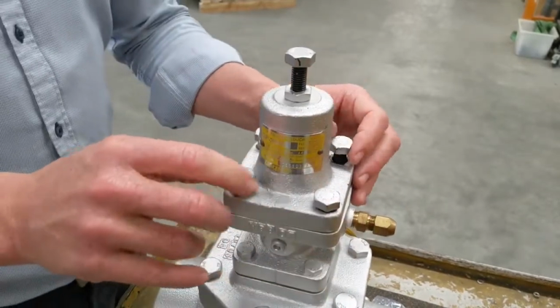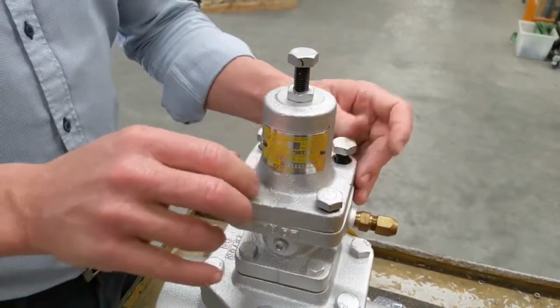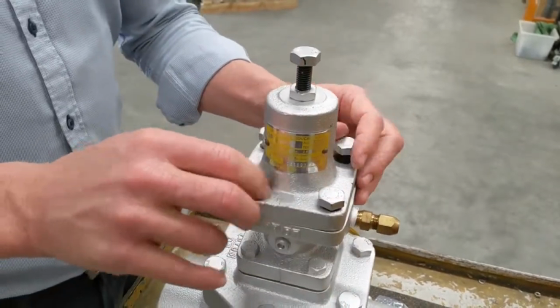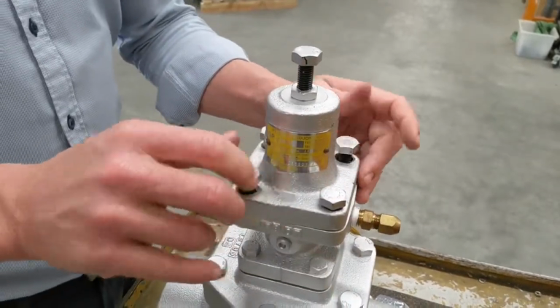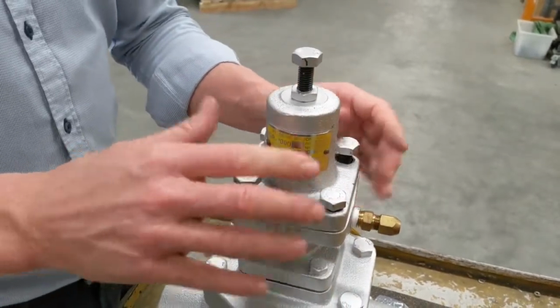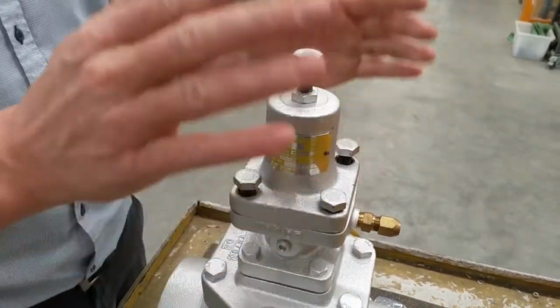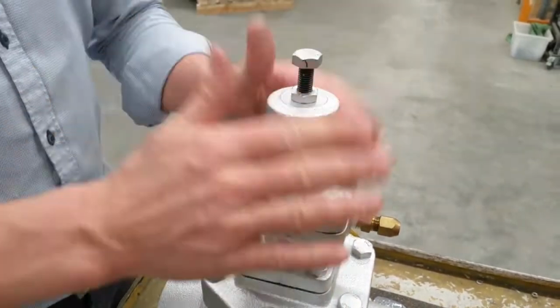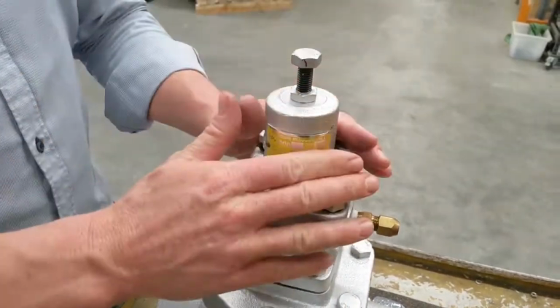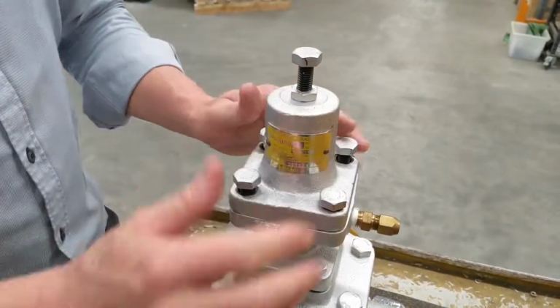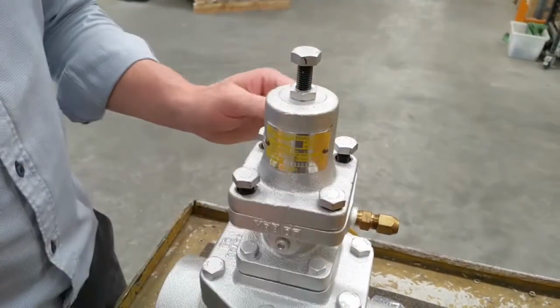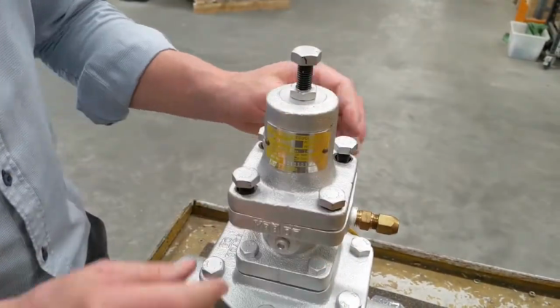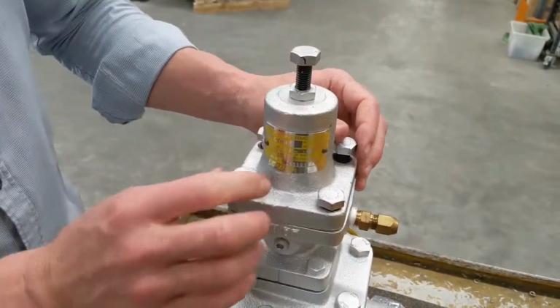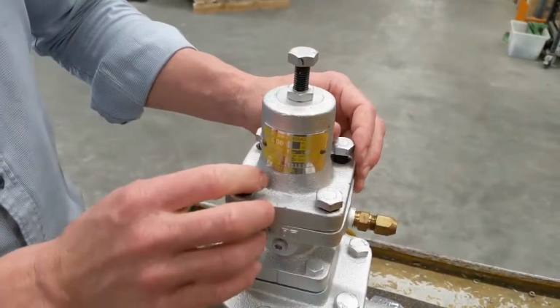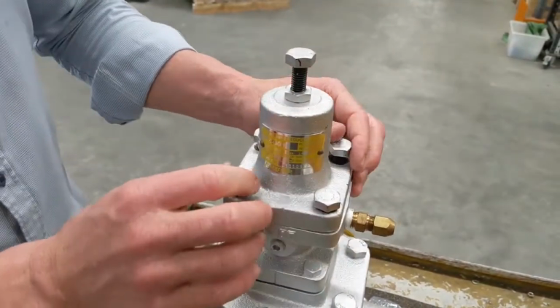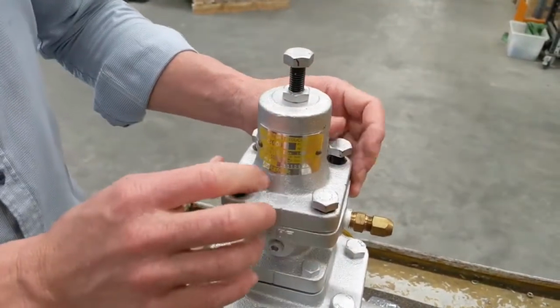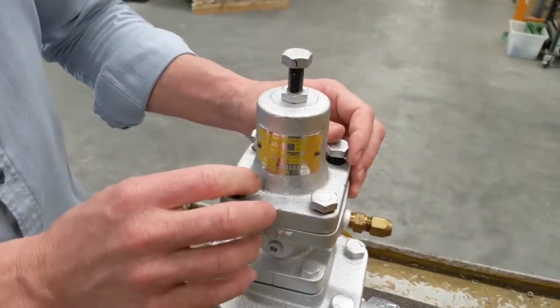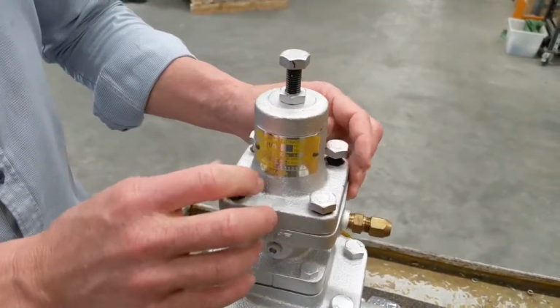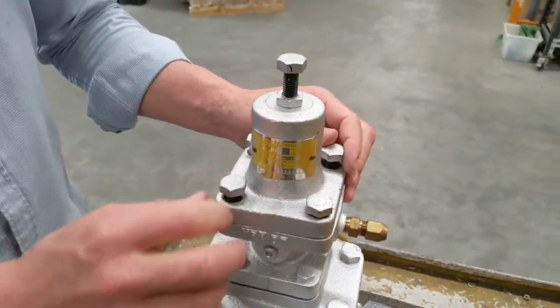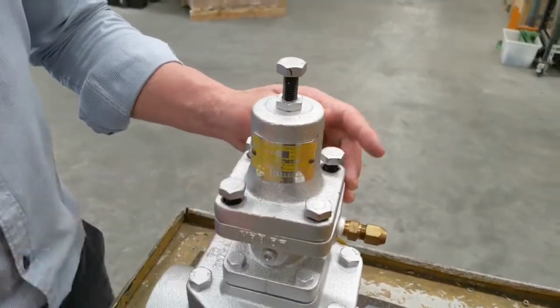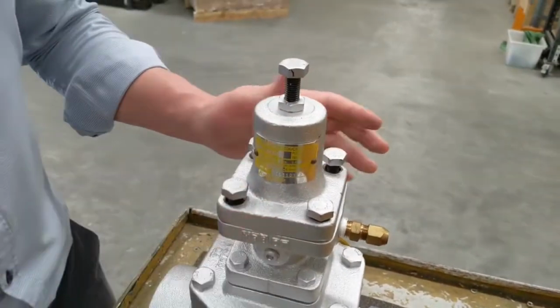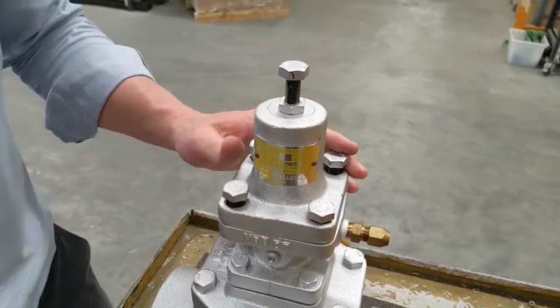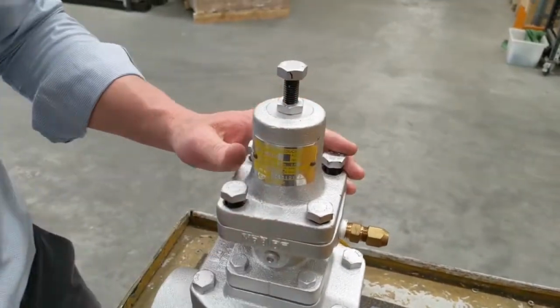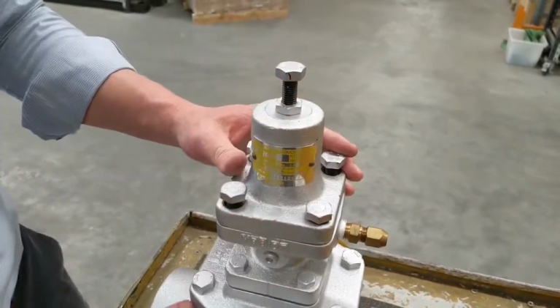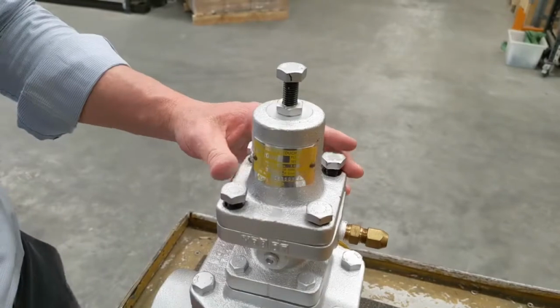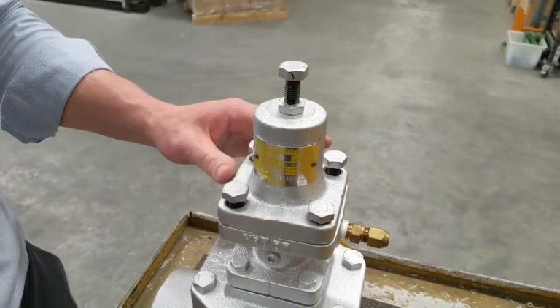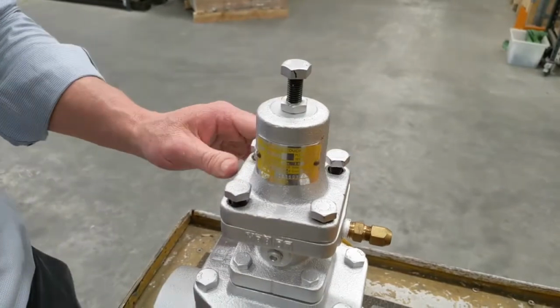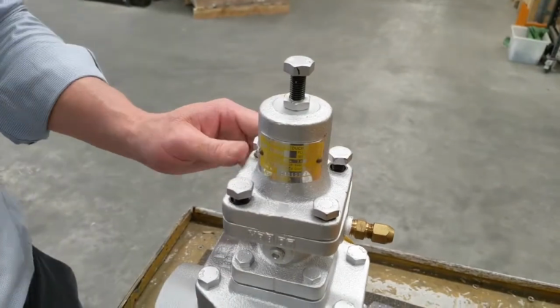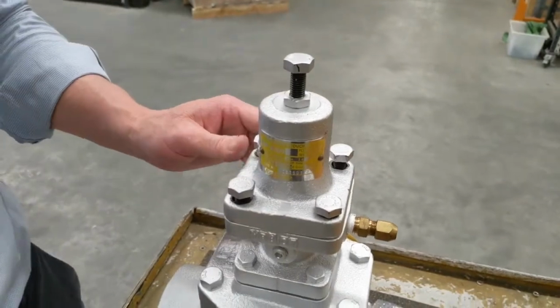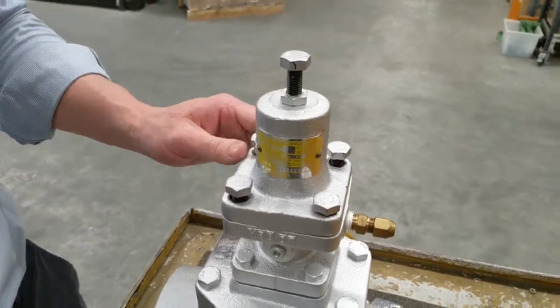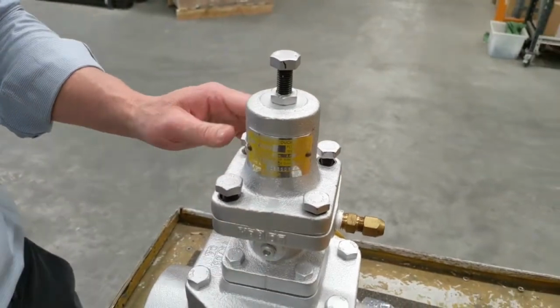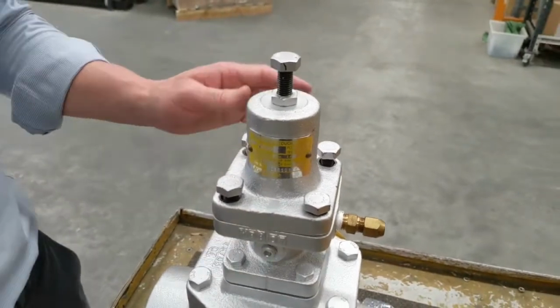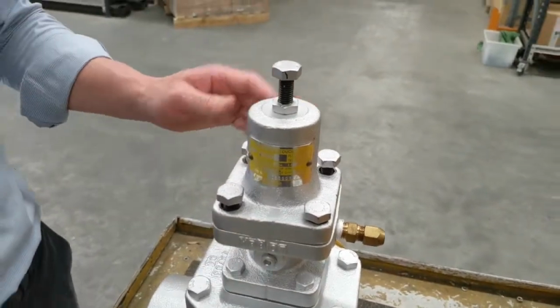Then you have changed the pressure setting range on your GP2000 pressure reducing valve.